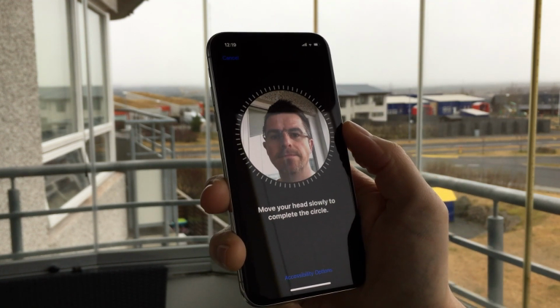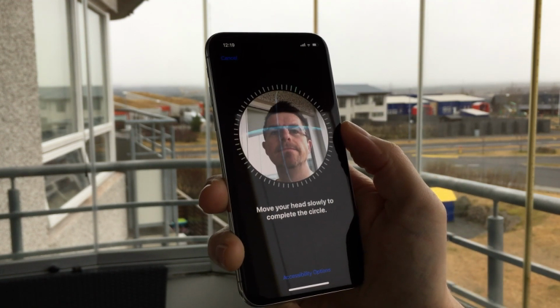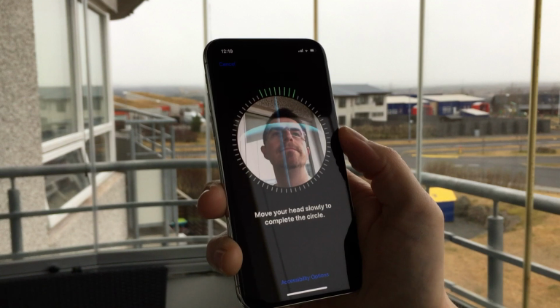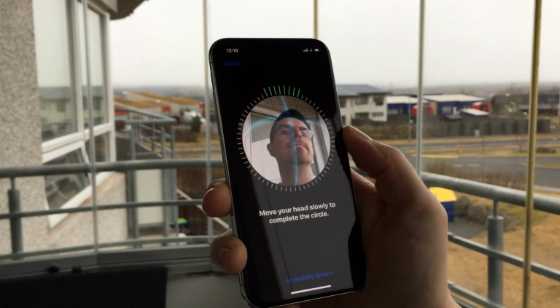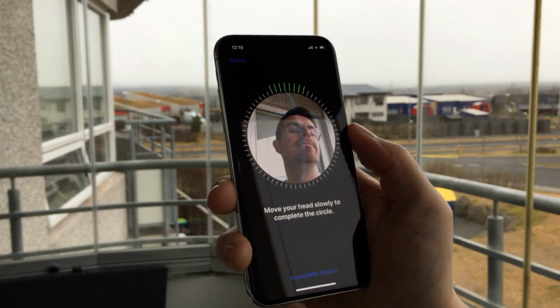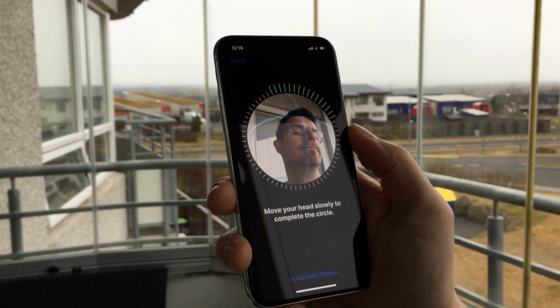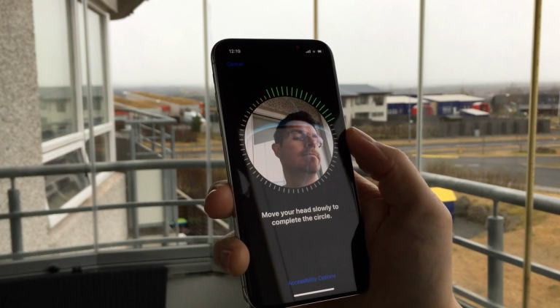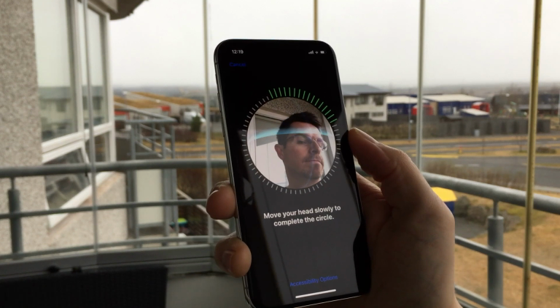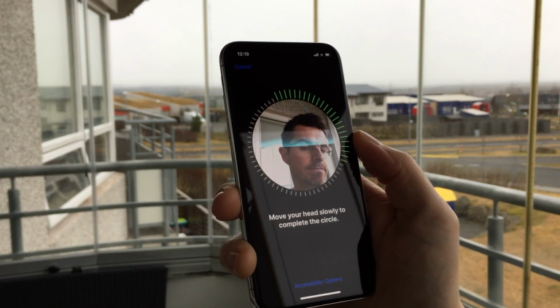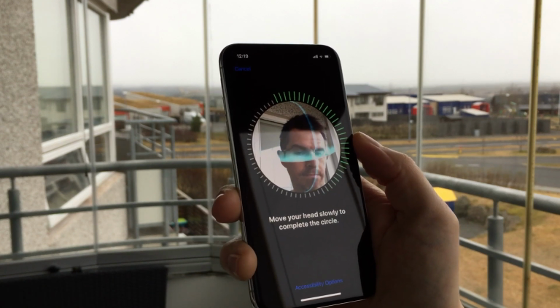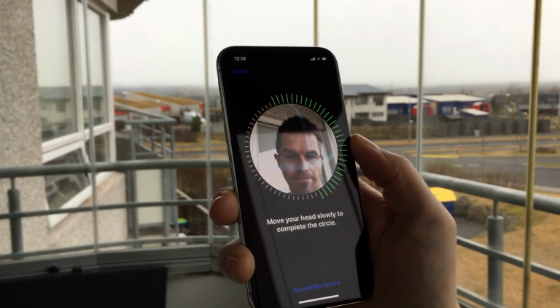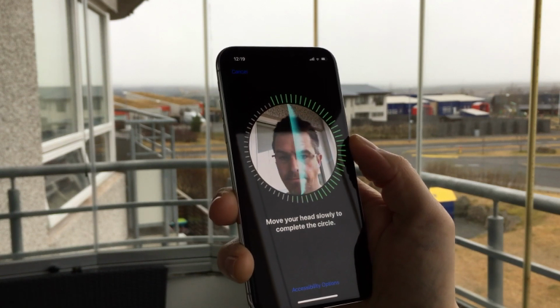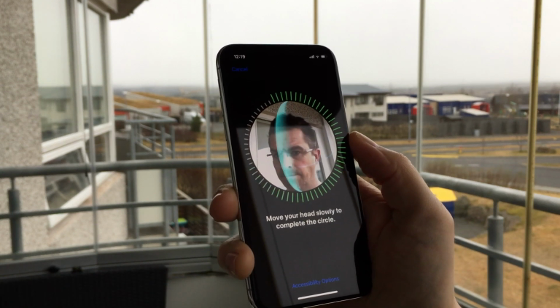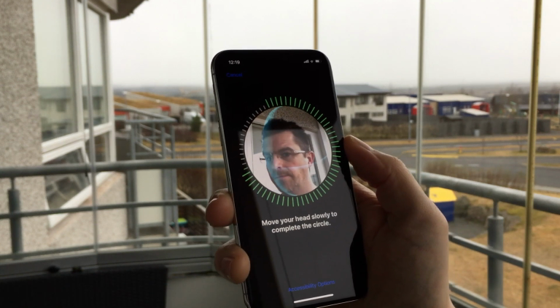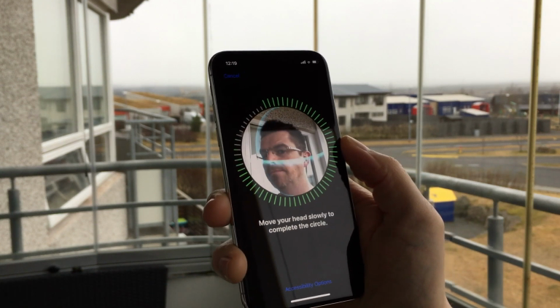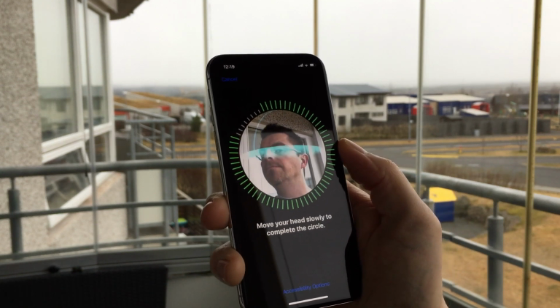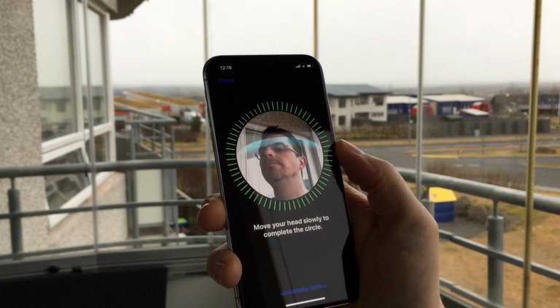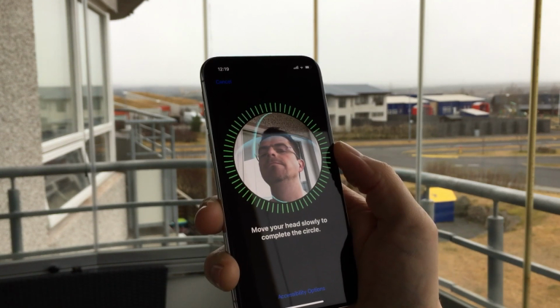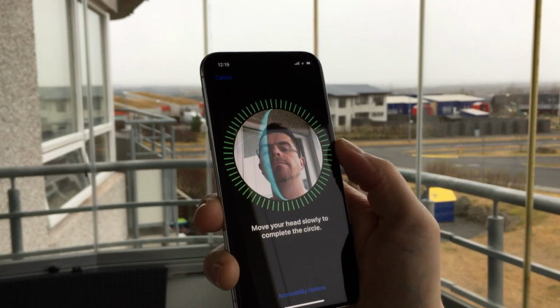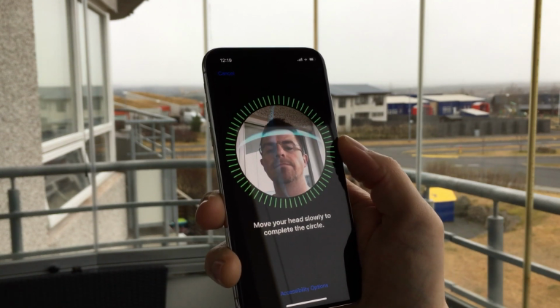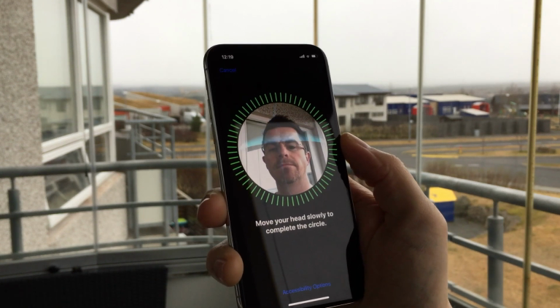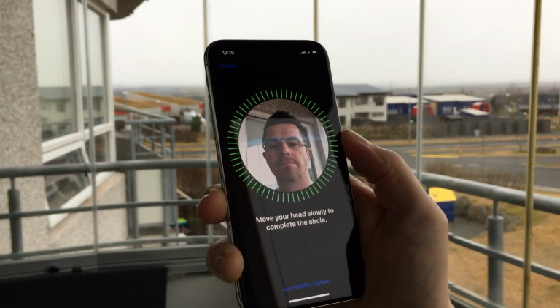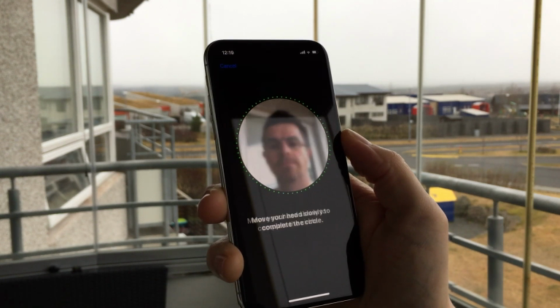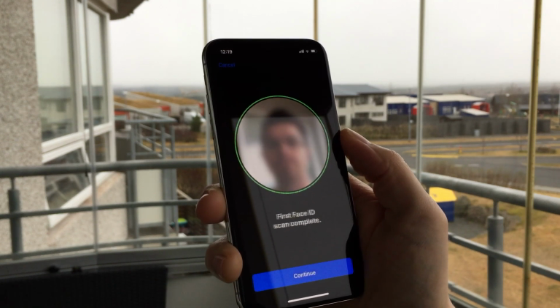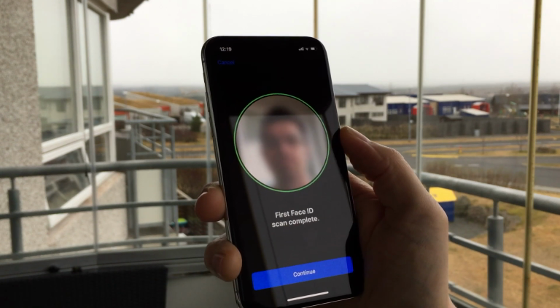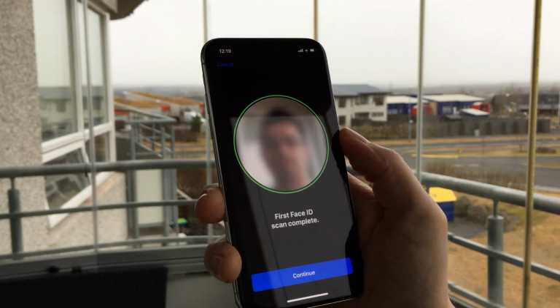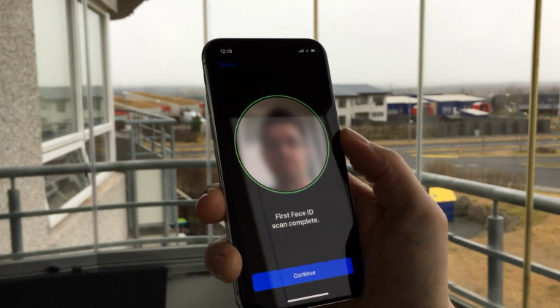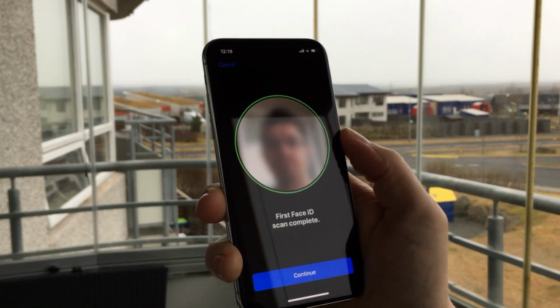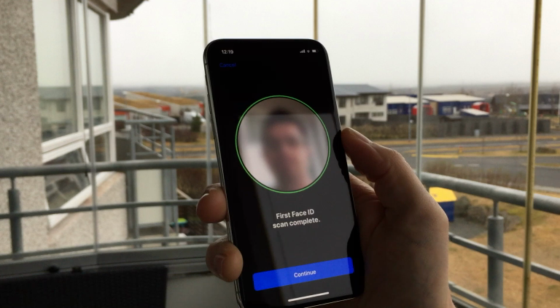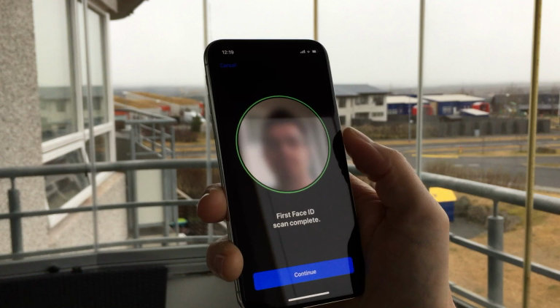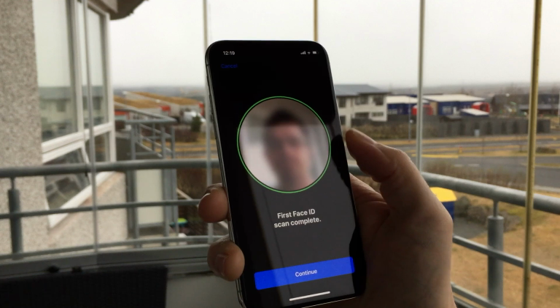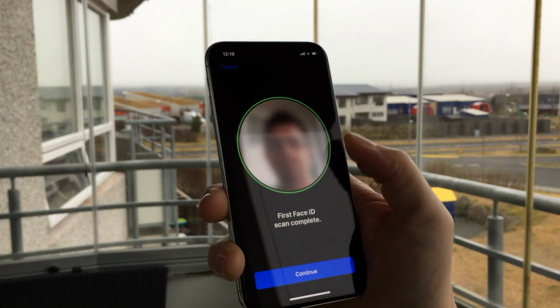Then you need to slowly move your head in a circle to complete the green circle on the screen. And that completes the first scan.